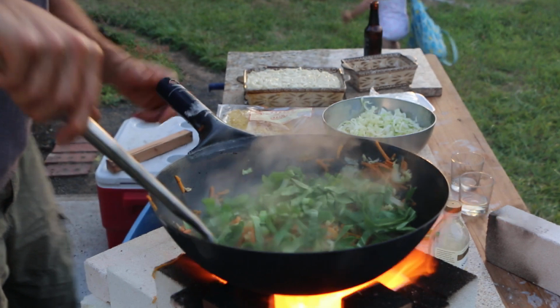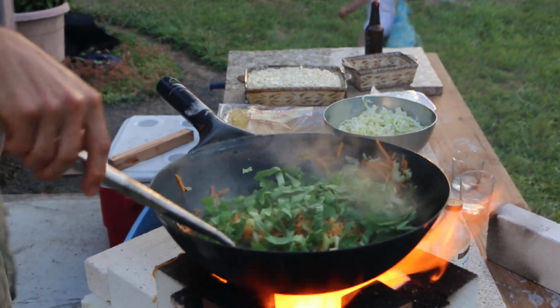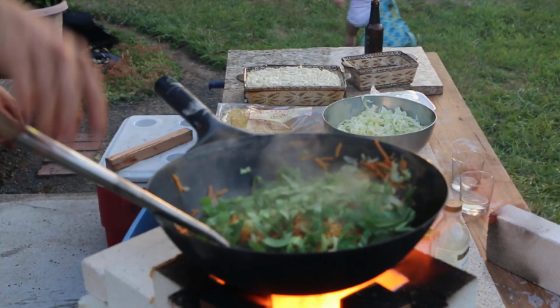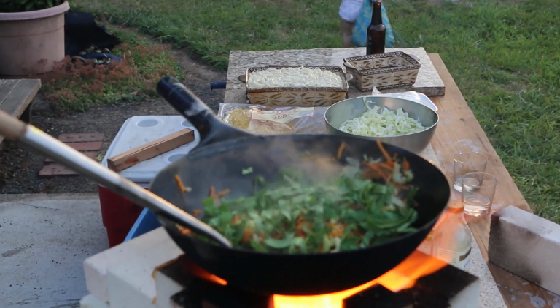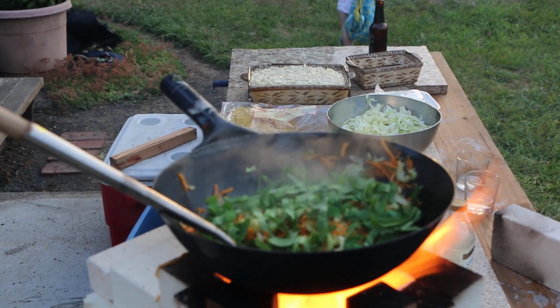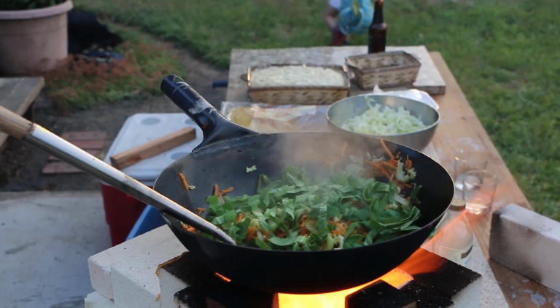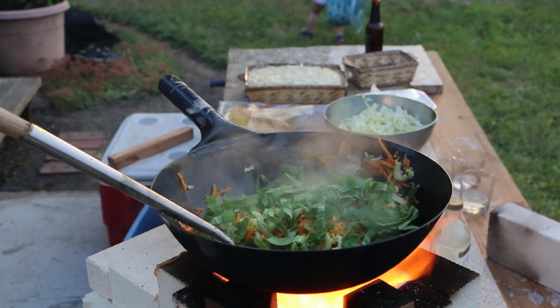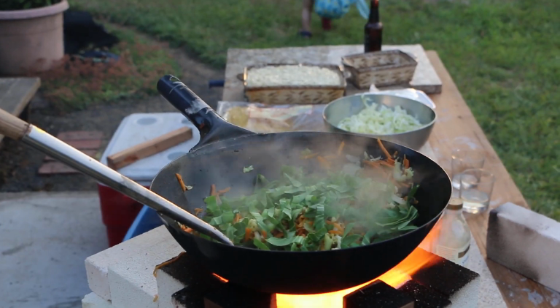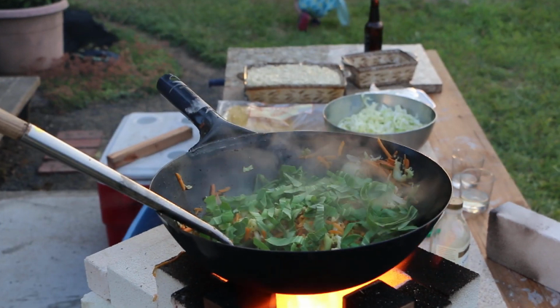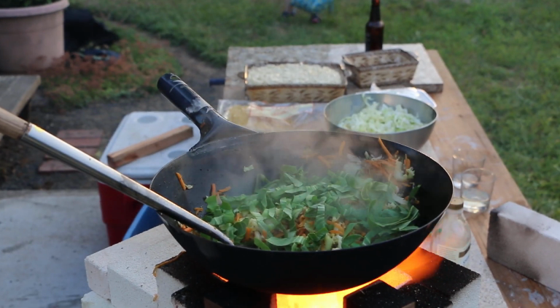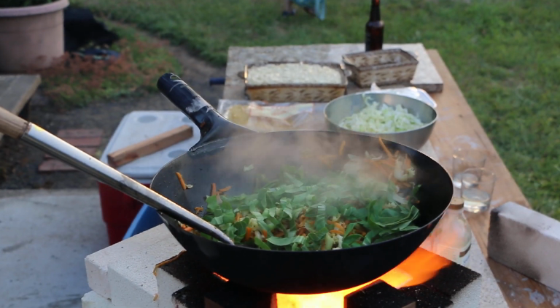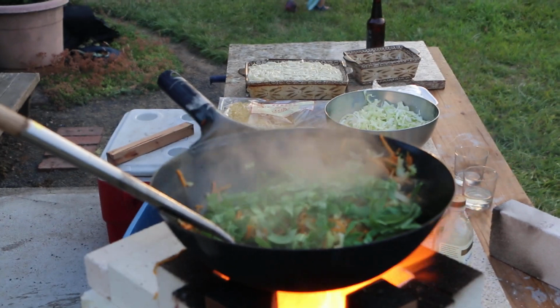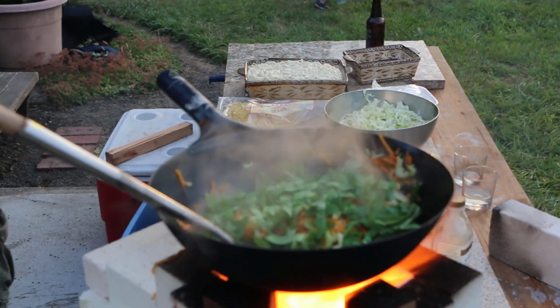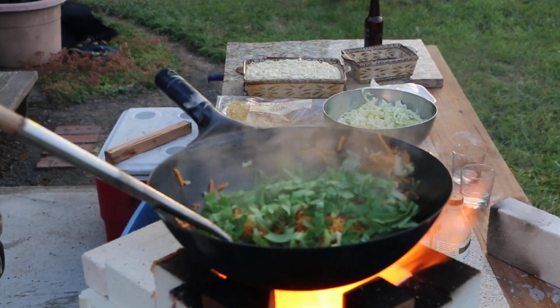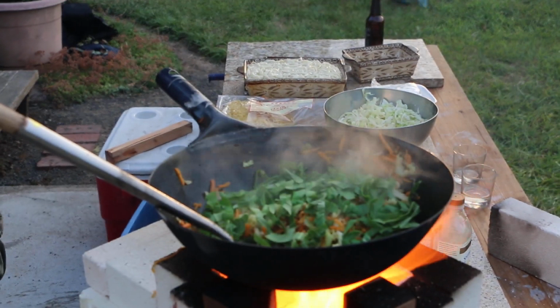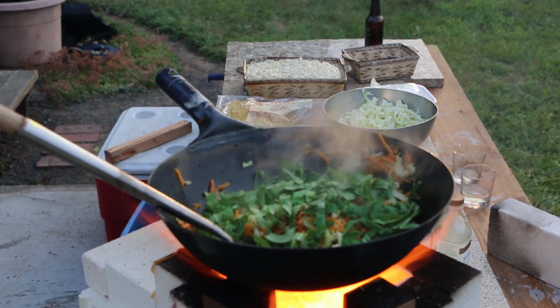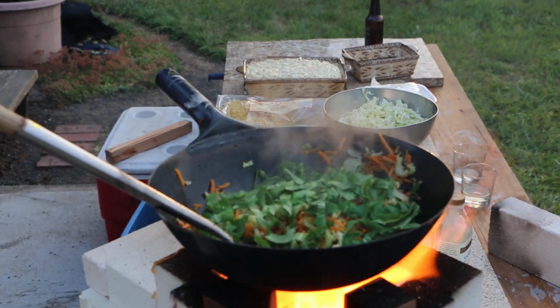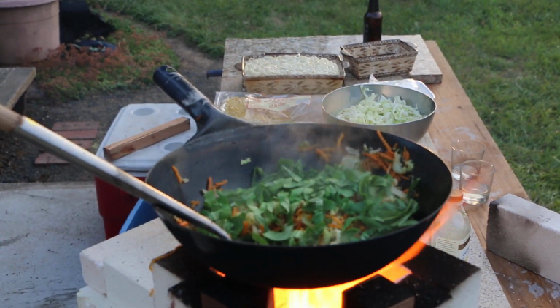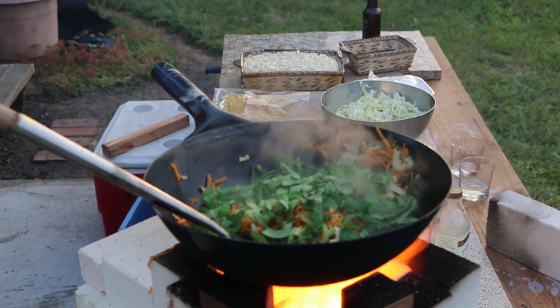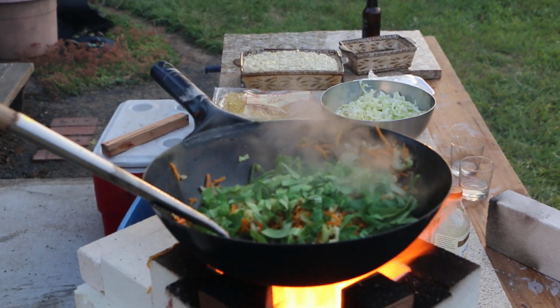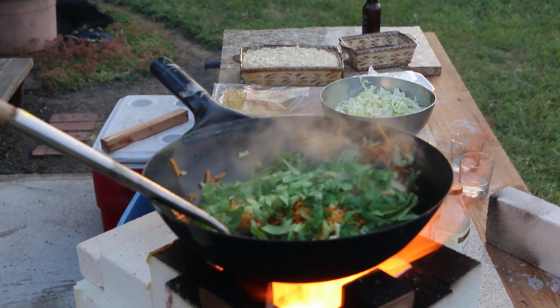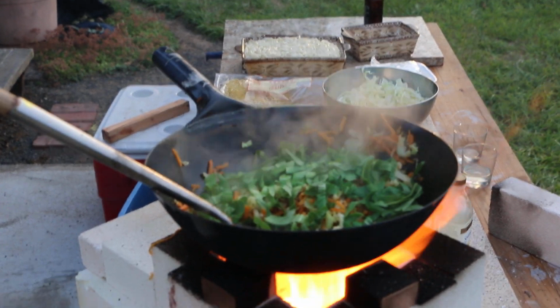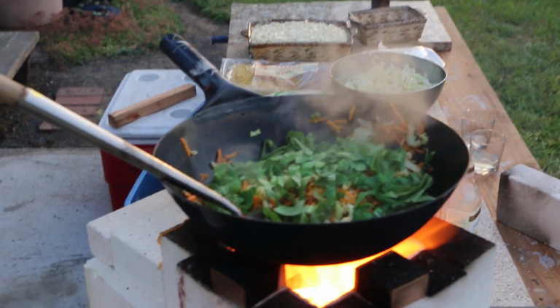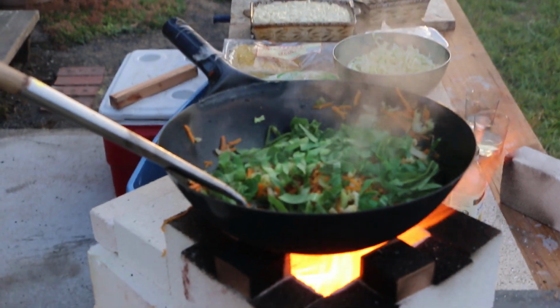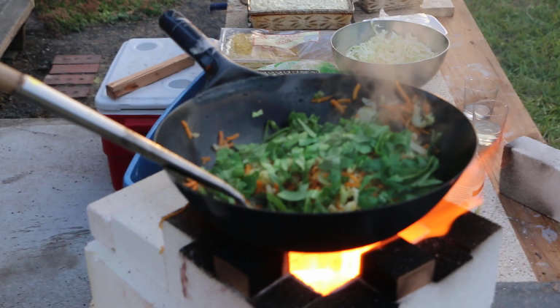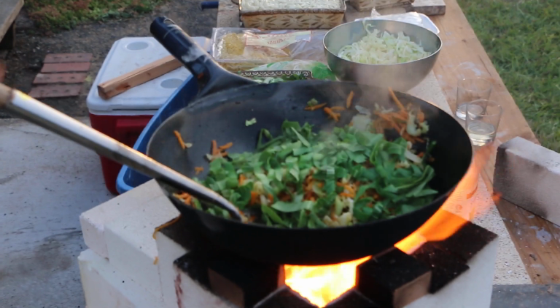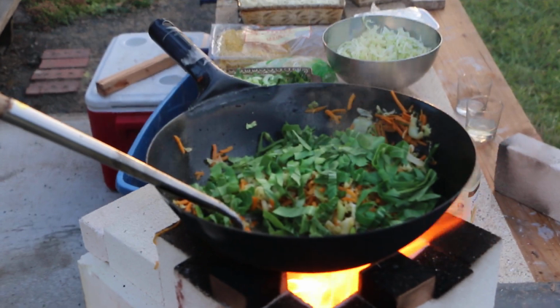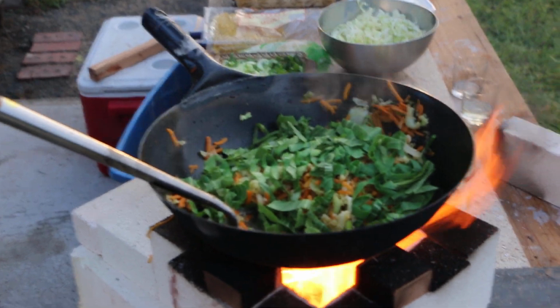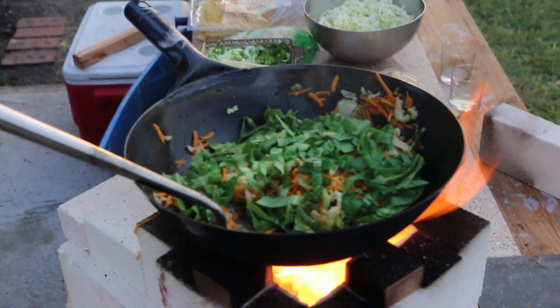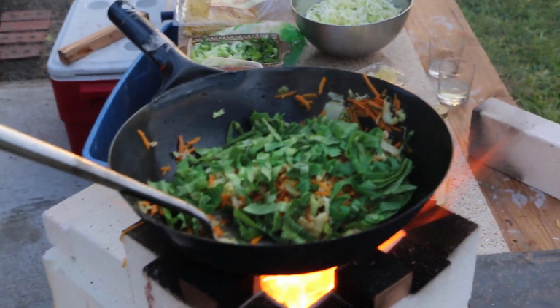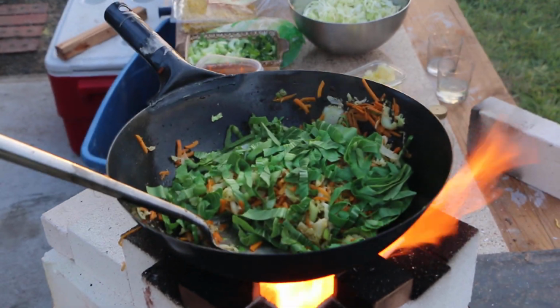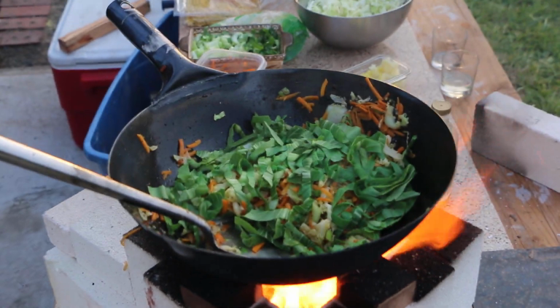This next one's vegetarian, for whoever's interested in vegetarian. This one? This one. Oh, awesome. Yeah.